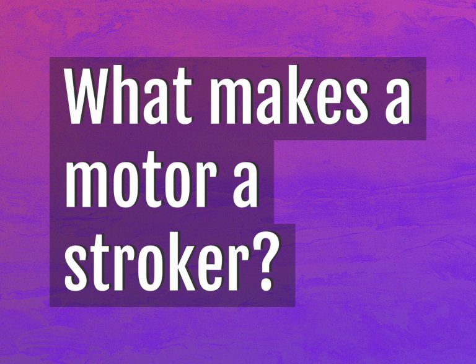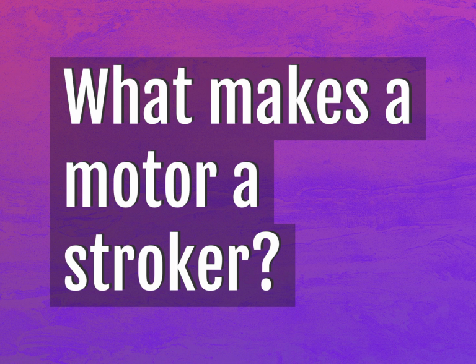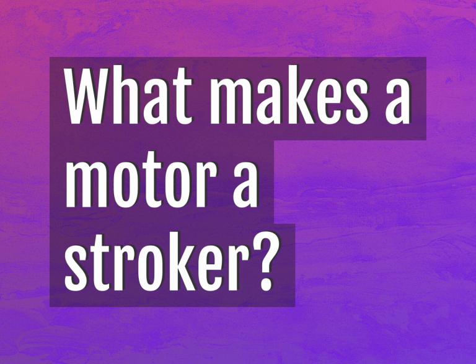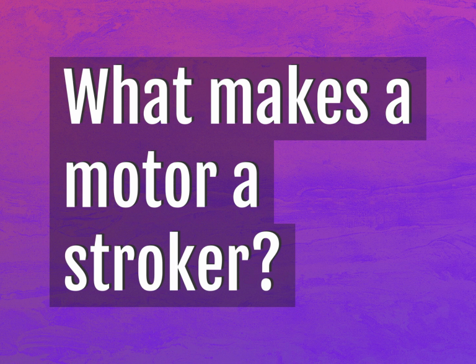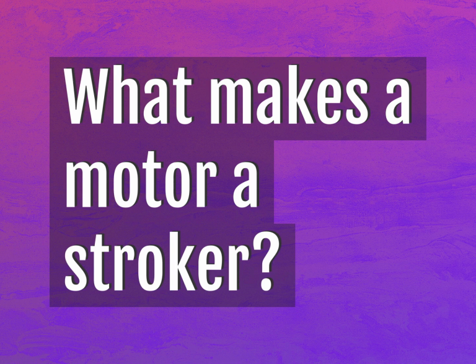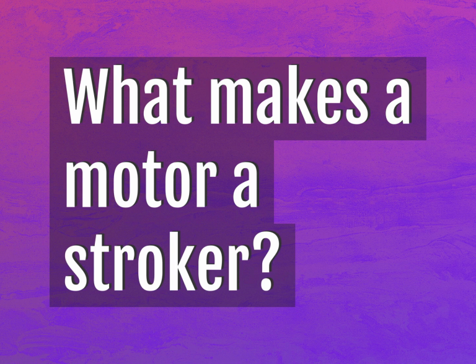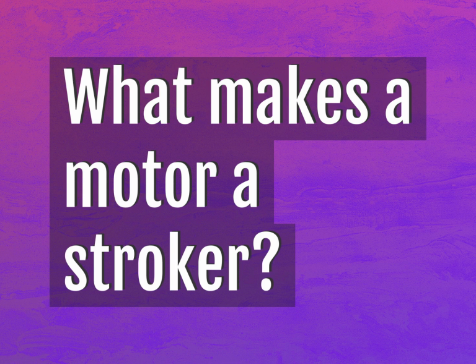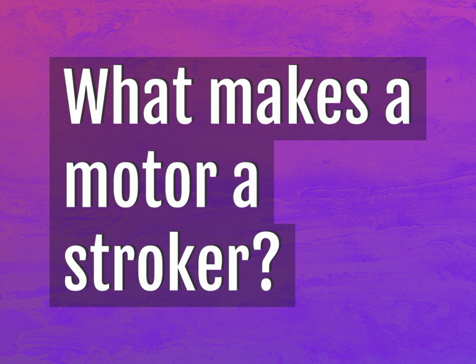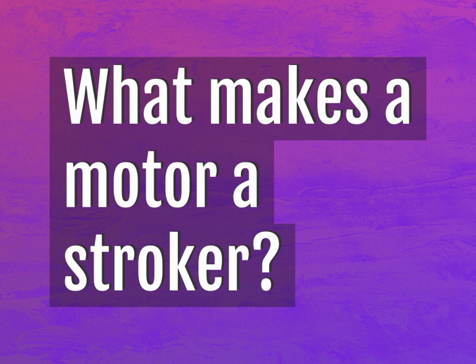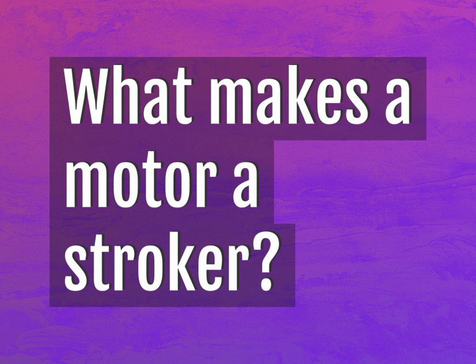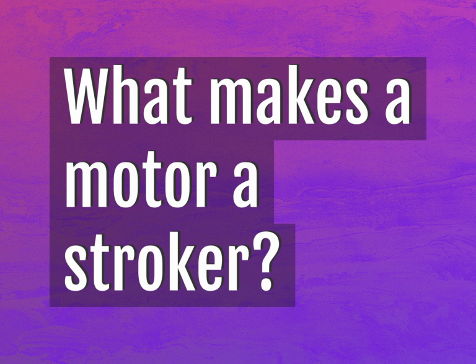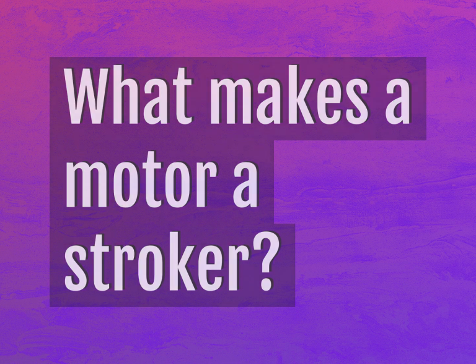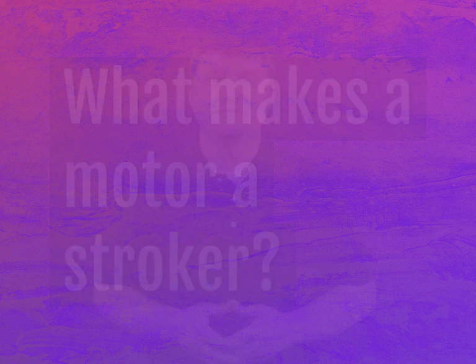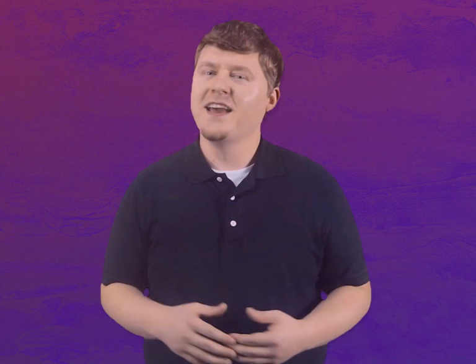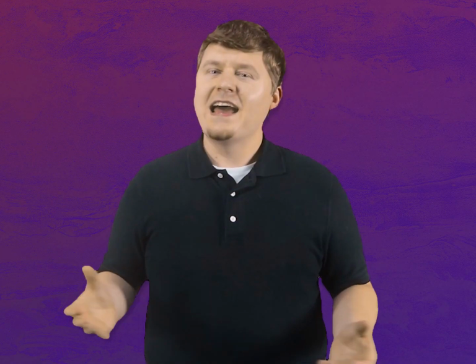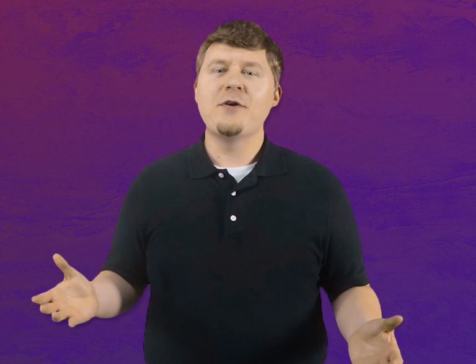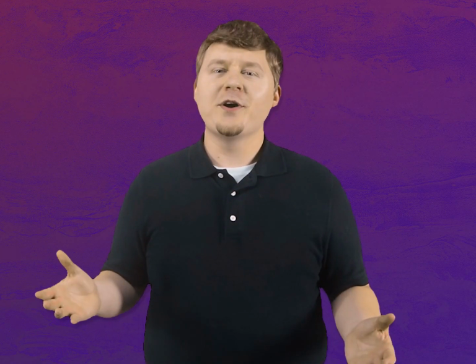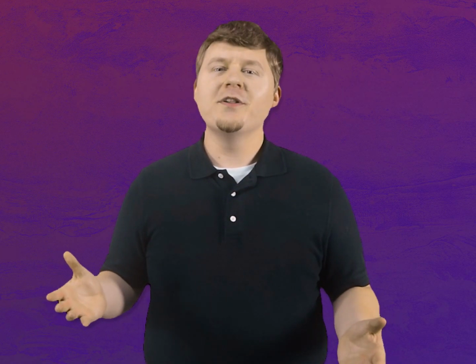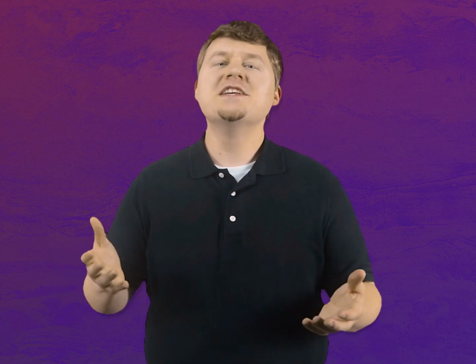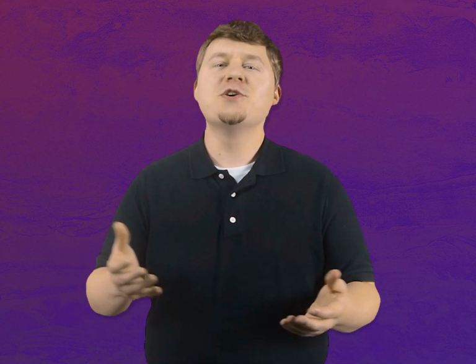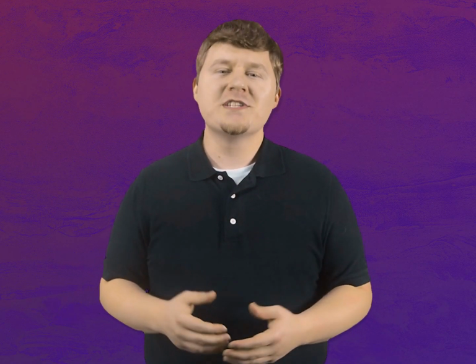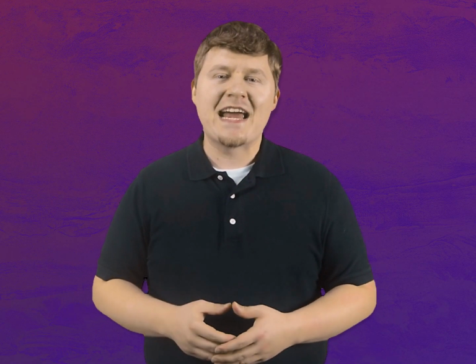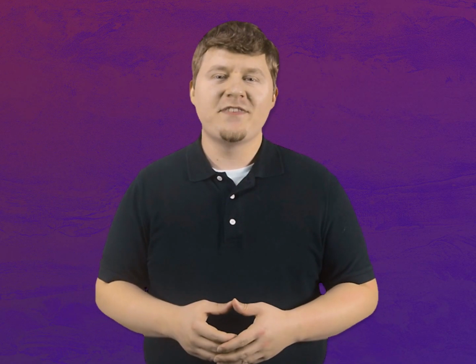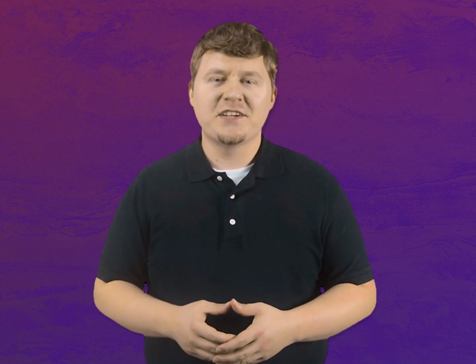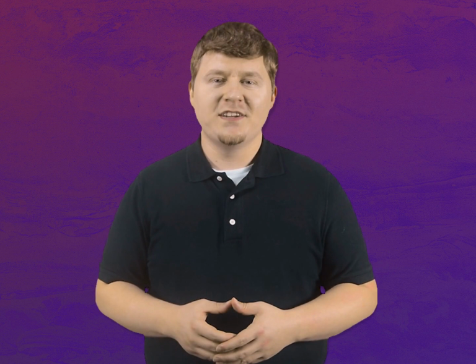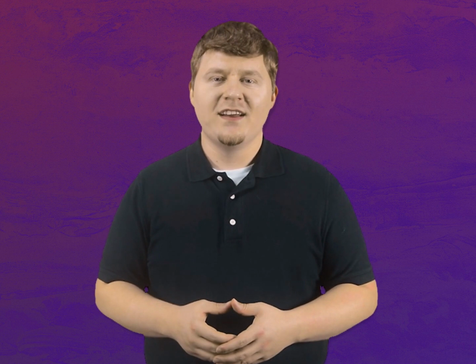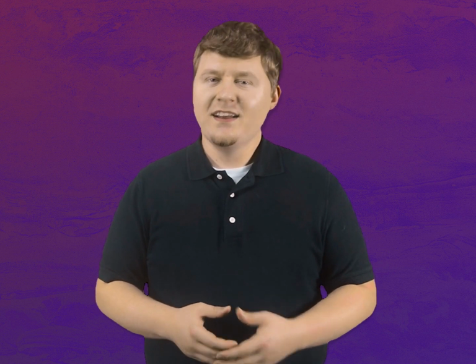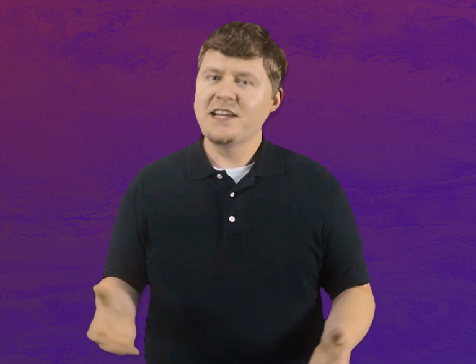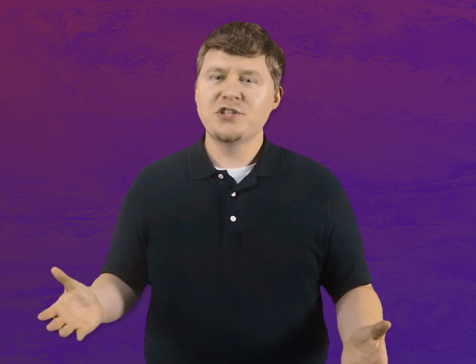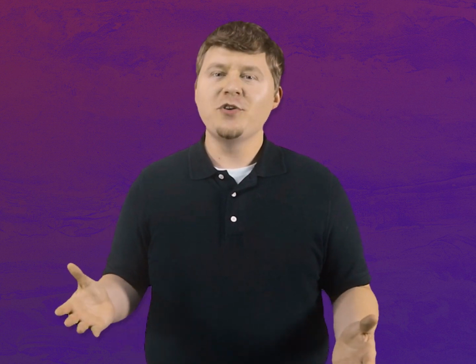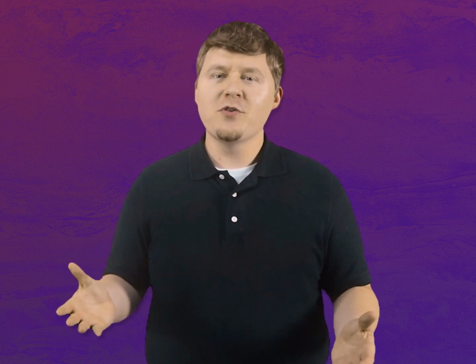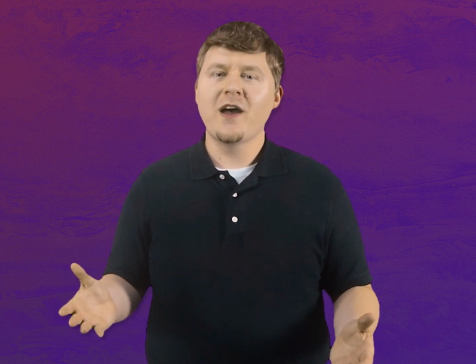What makes a motor a stroker? Our goal is your satisfaction. Let us show you the way.